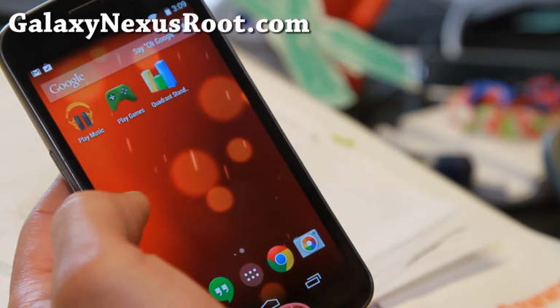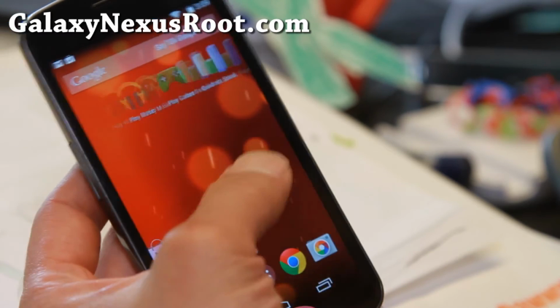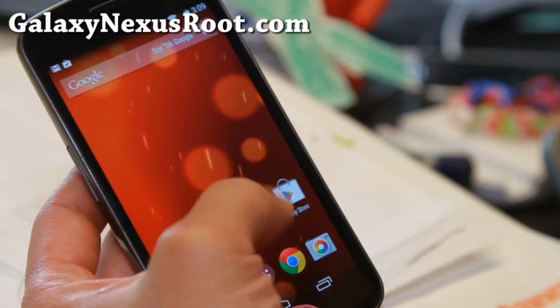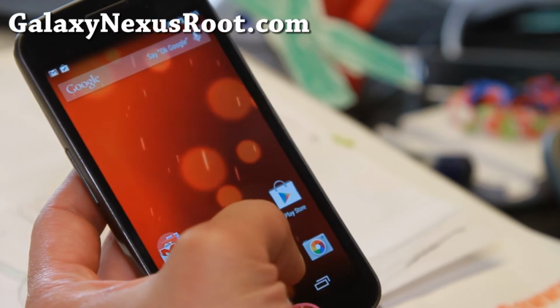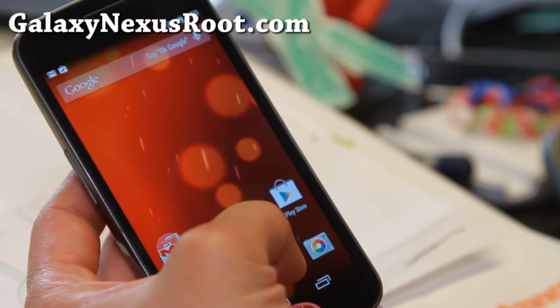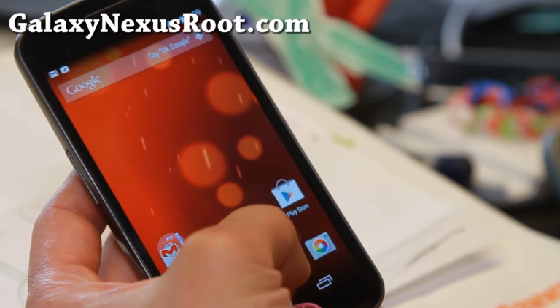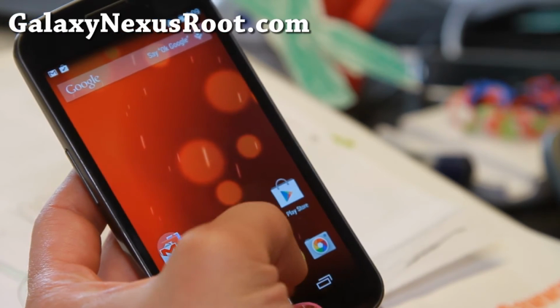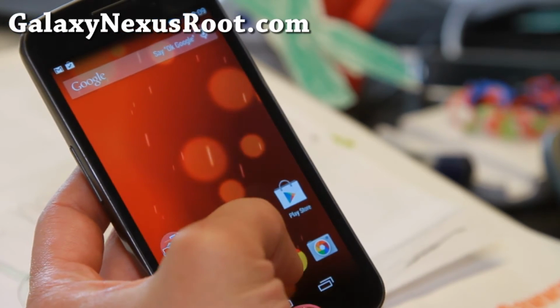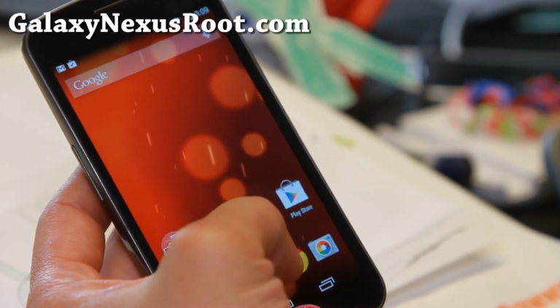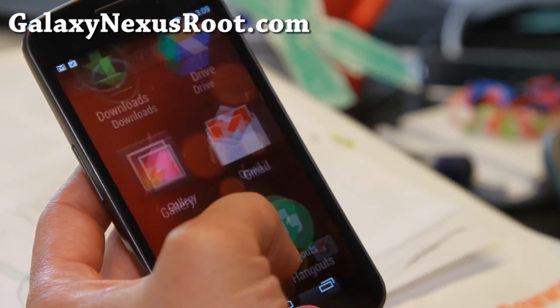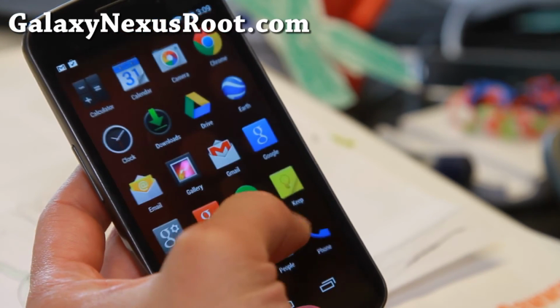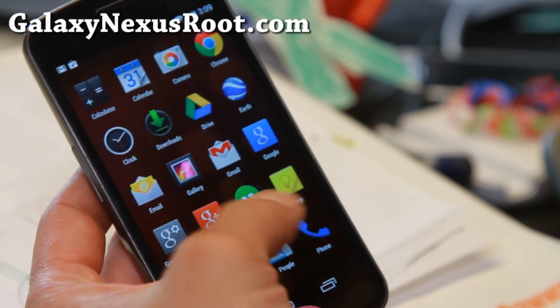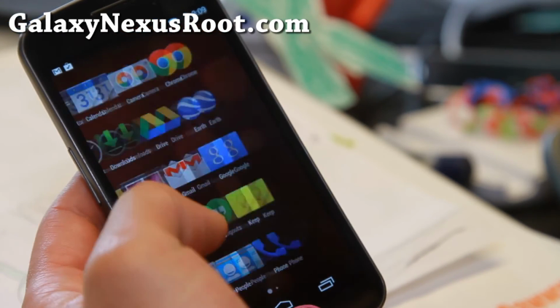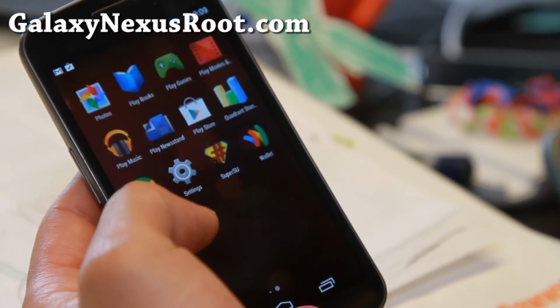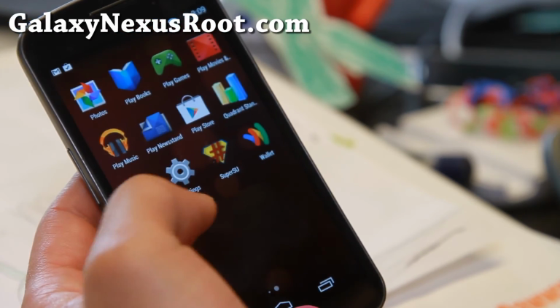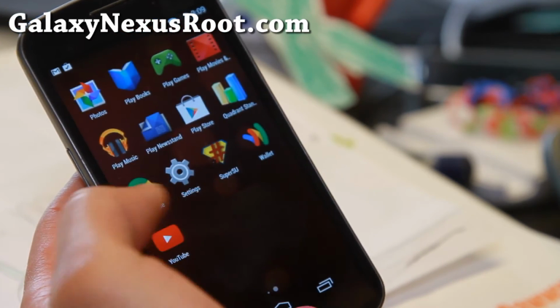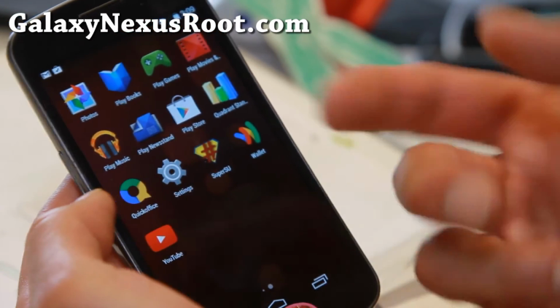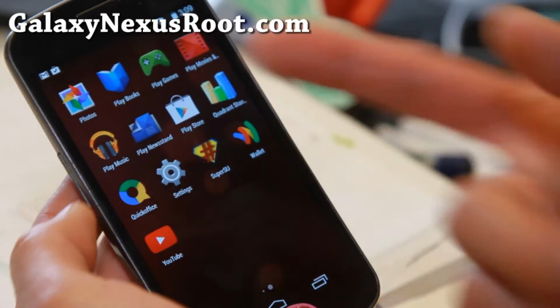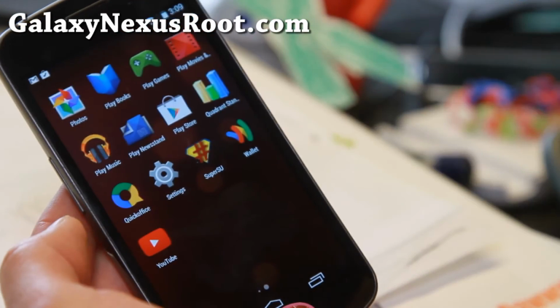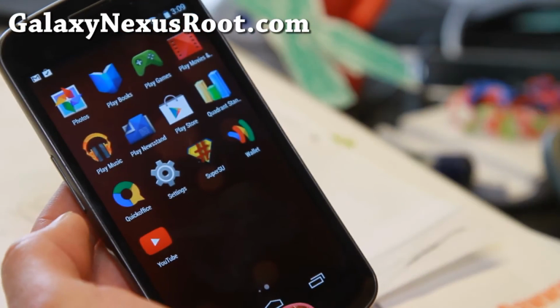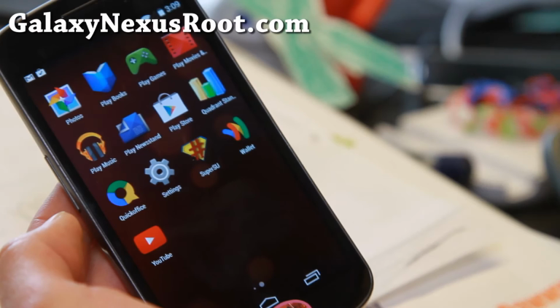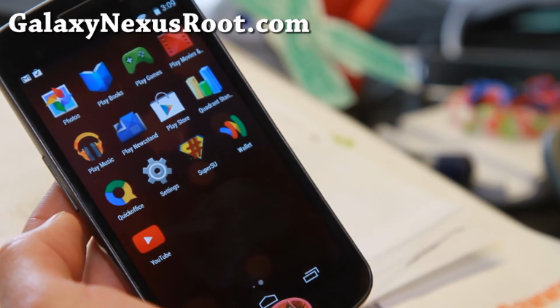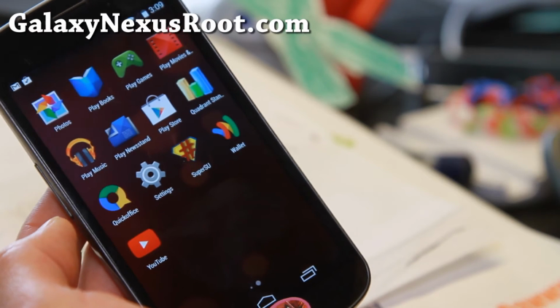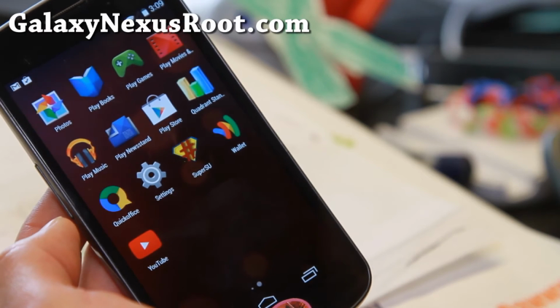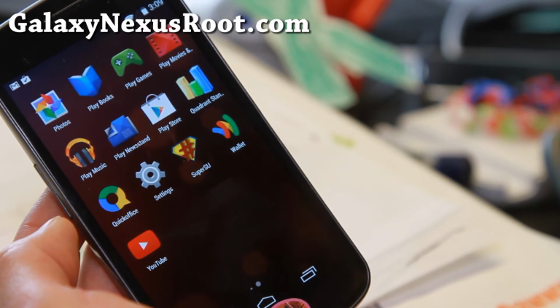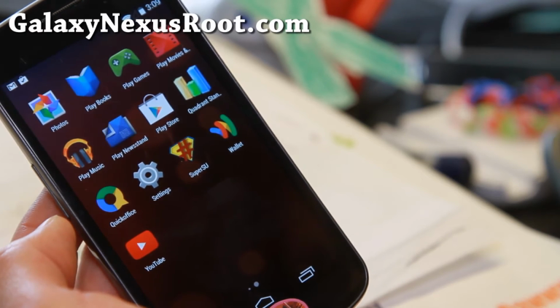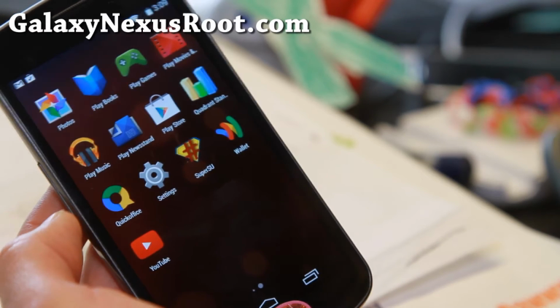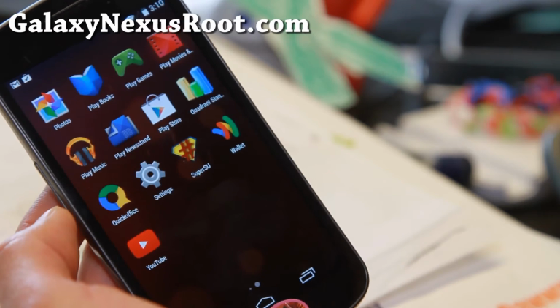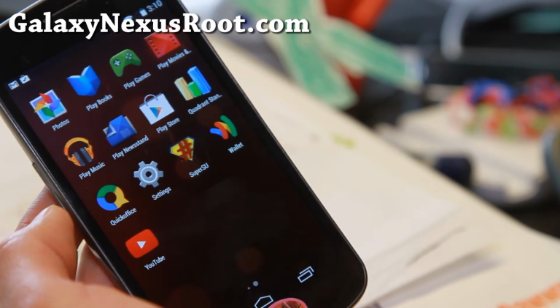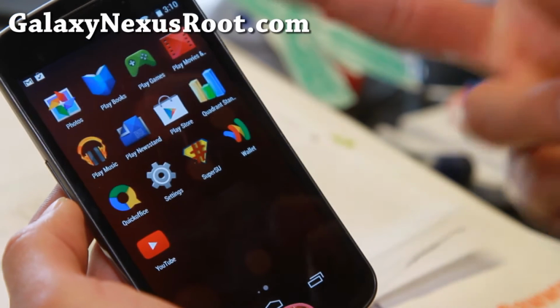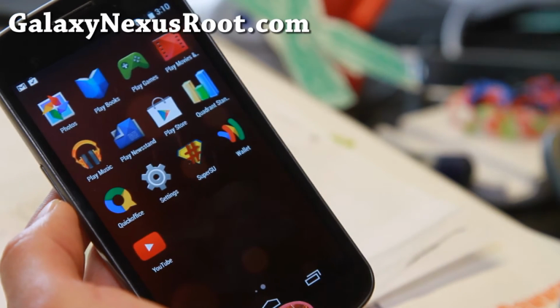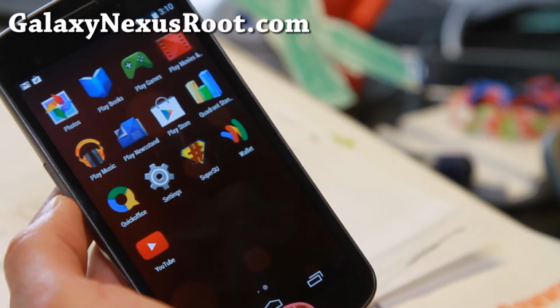Much, much smoother. So definitely check it out — looking very good. And to get root, definitely flash SuperSU after you flash the ROM.